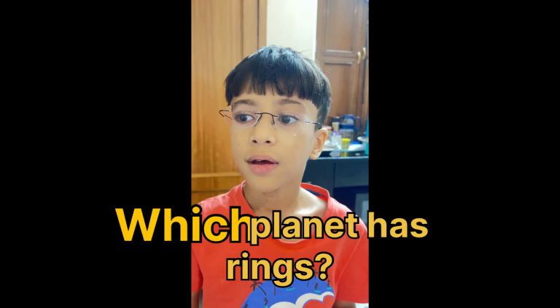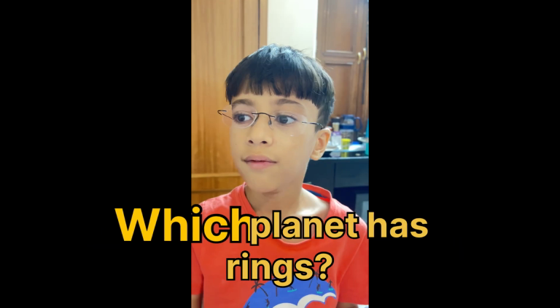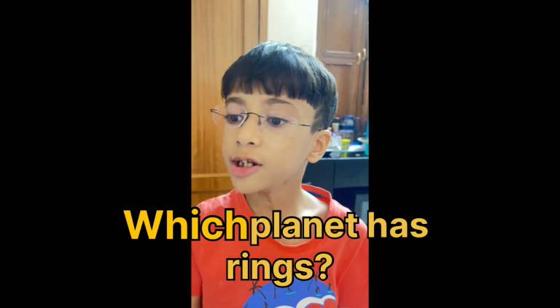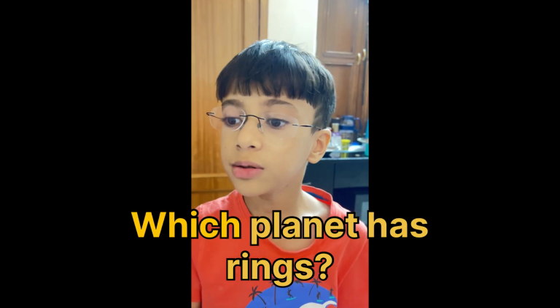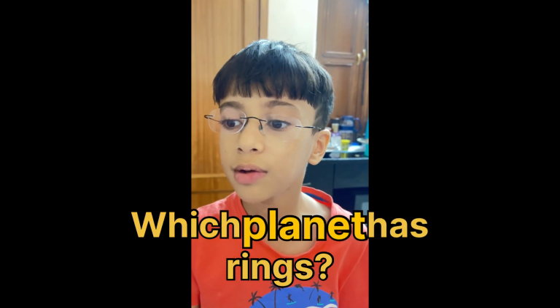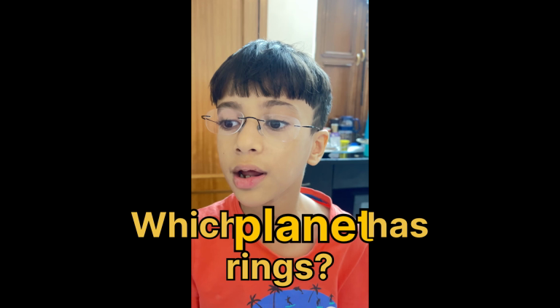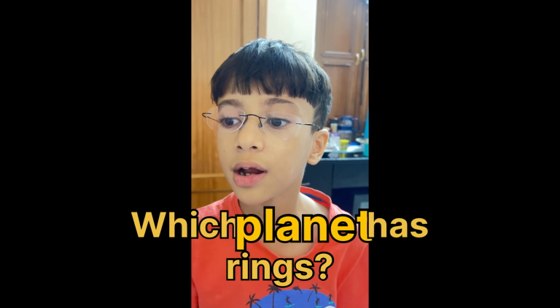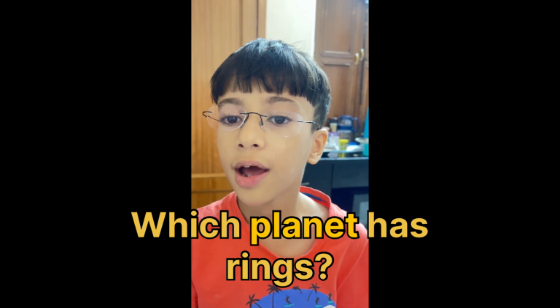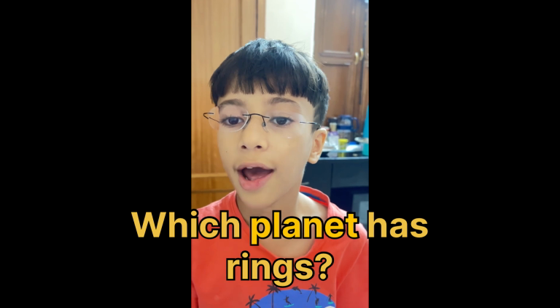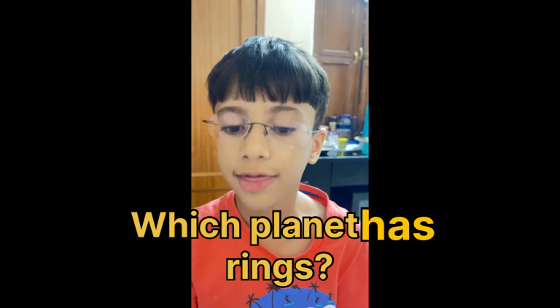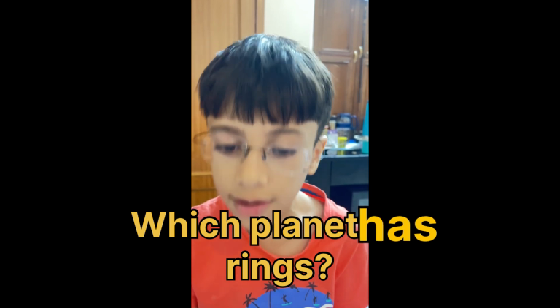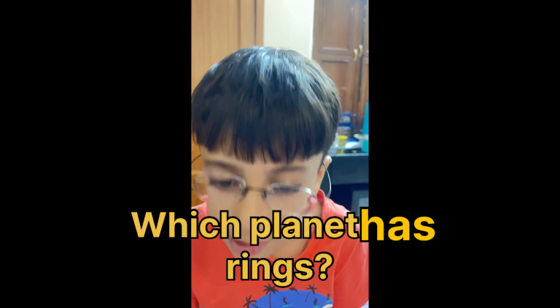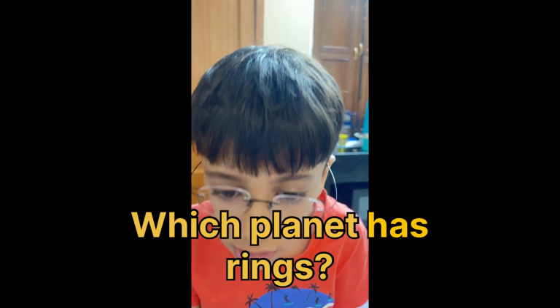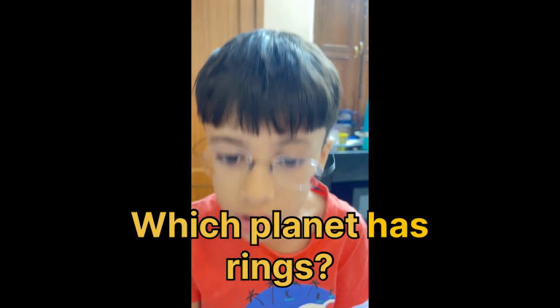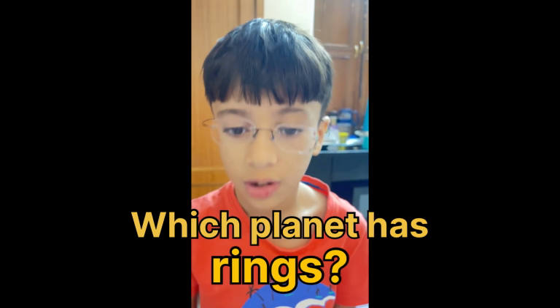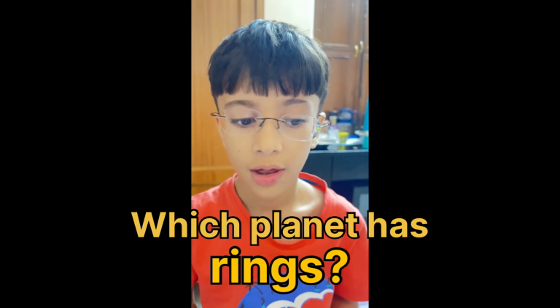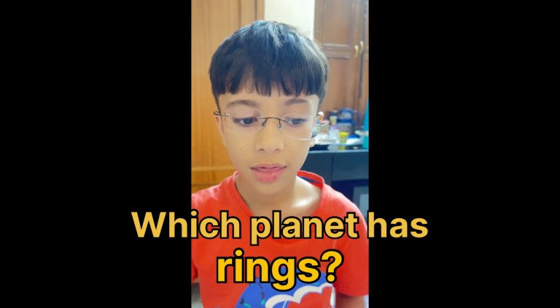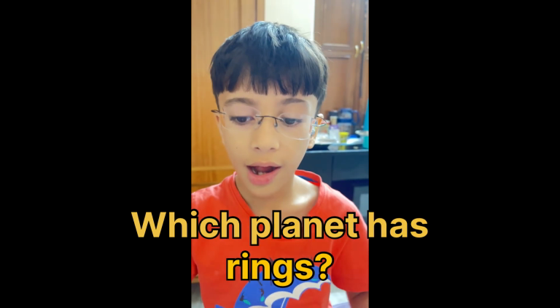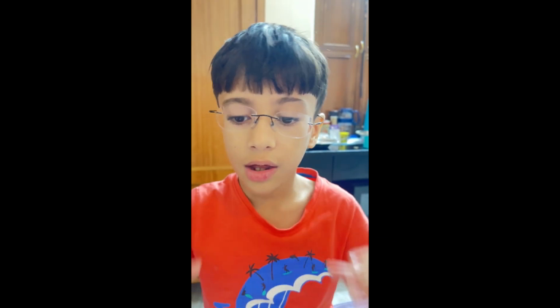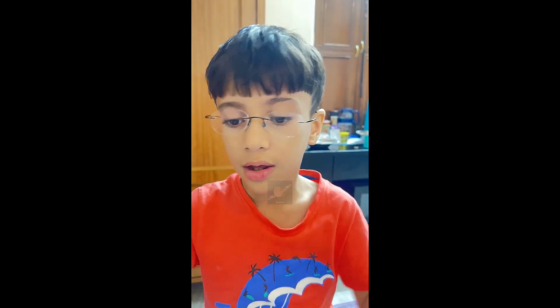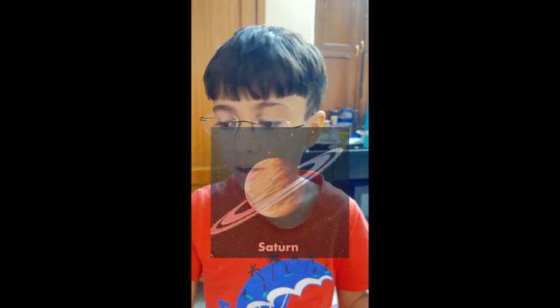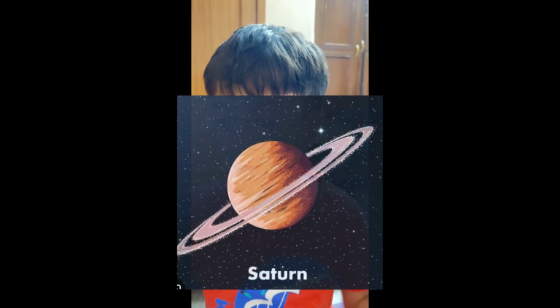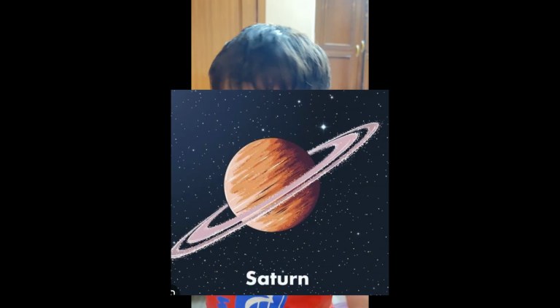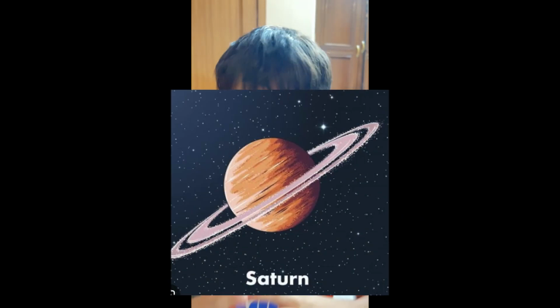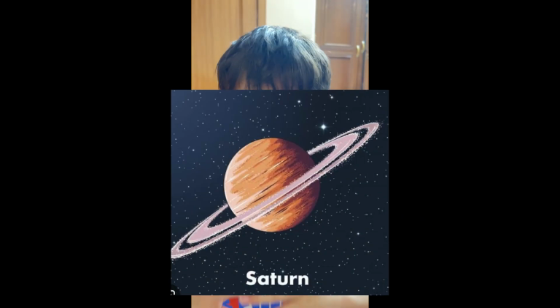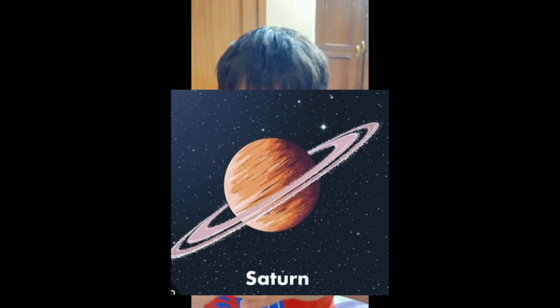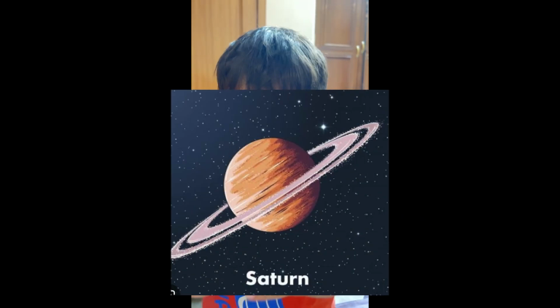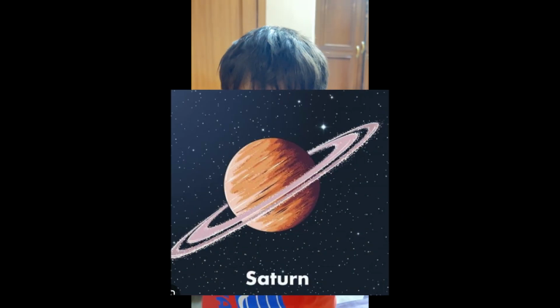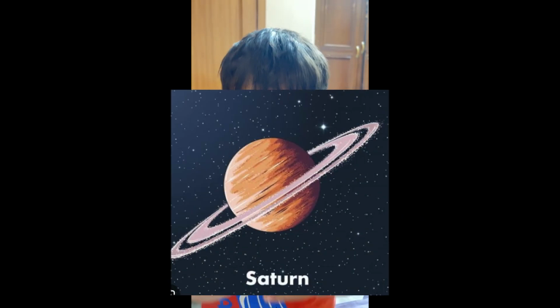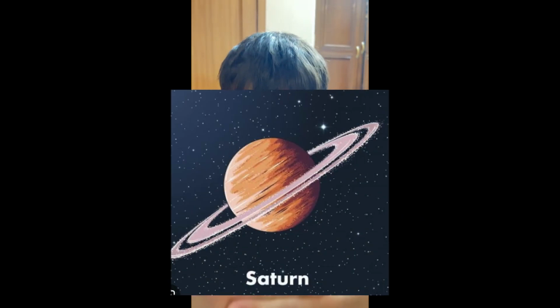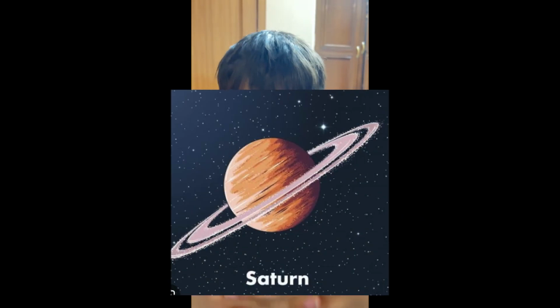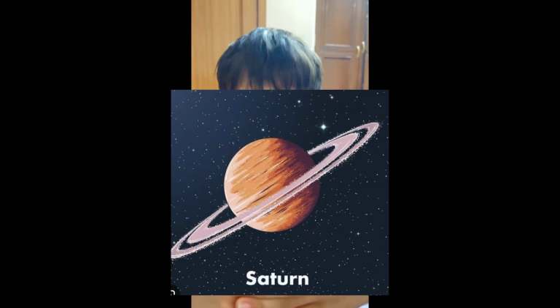Which planet has rings? Saturn. Saturn has rings.